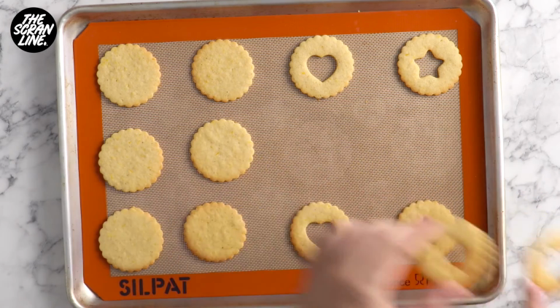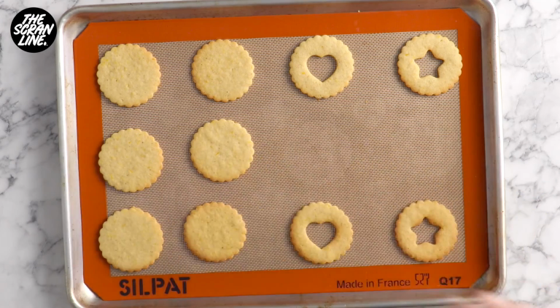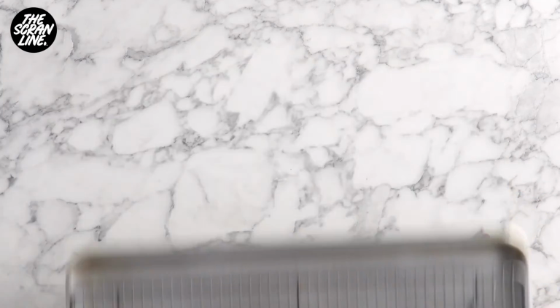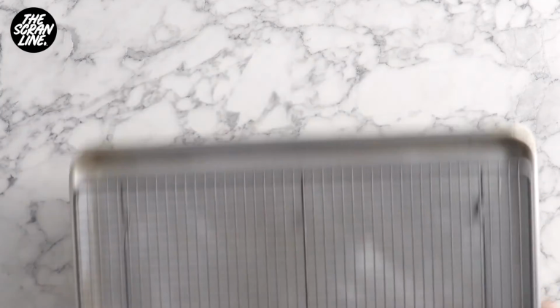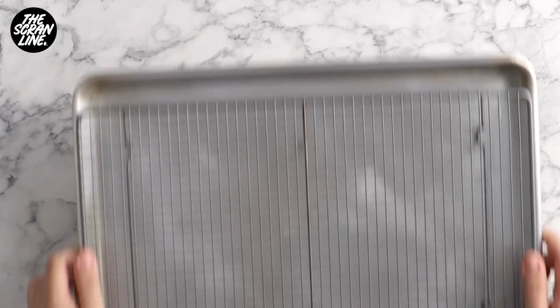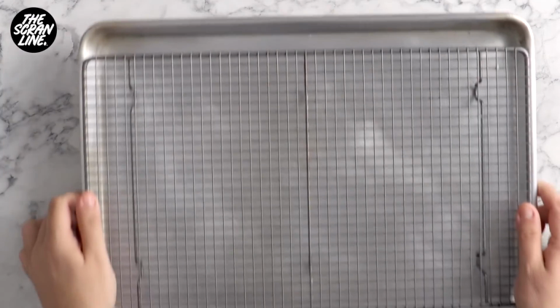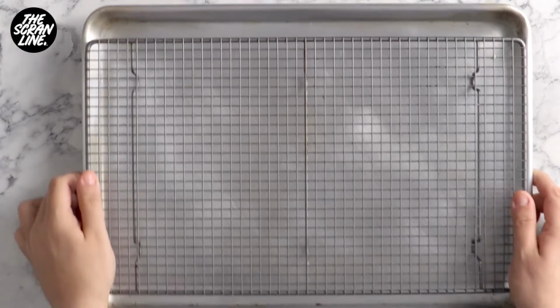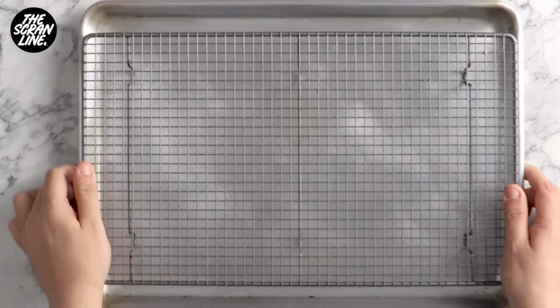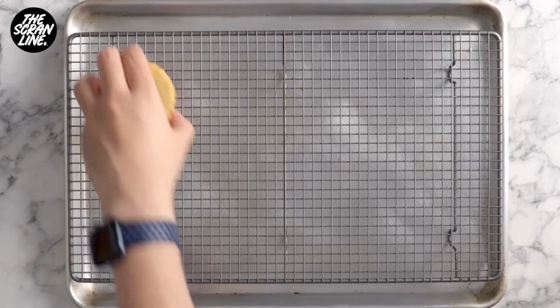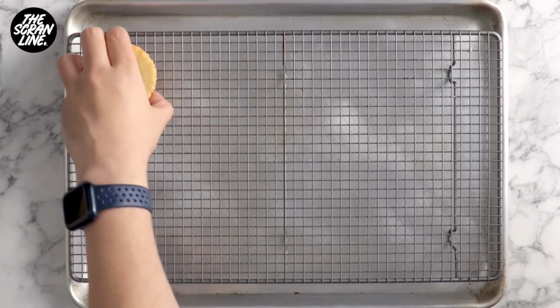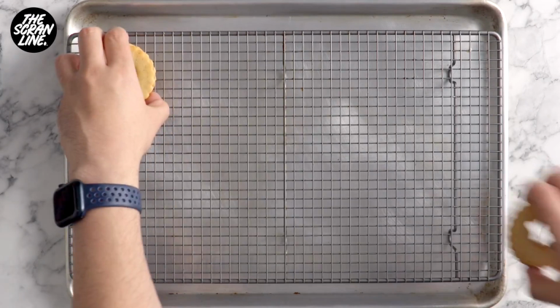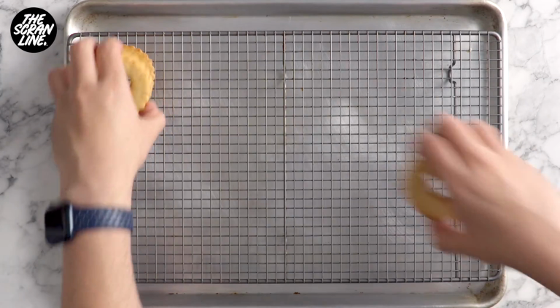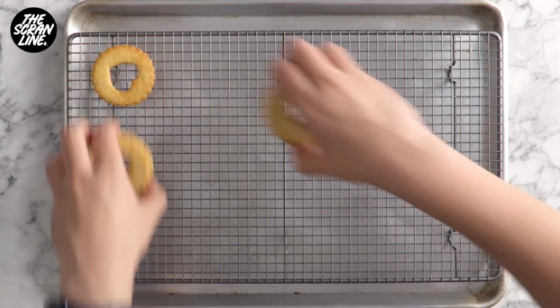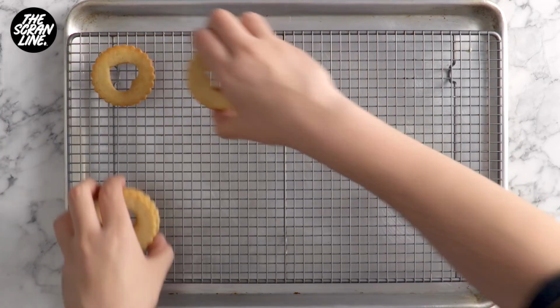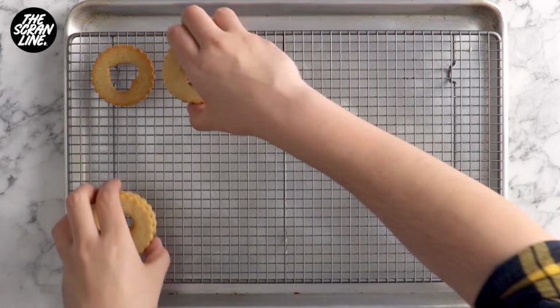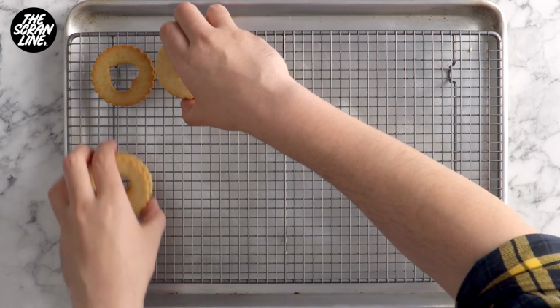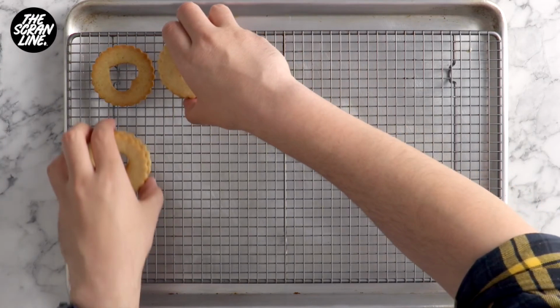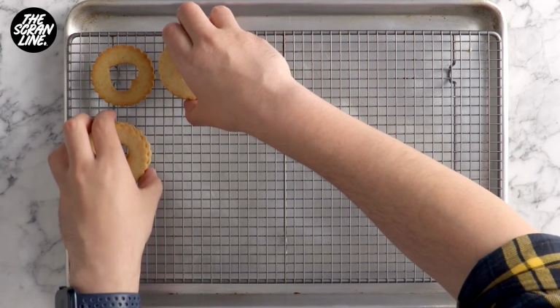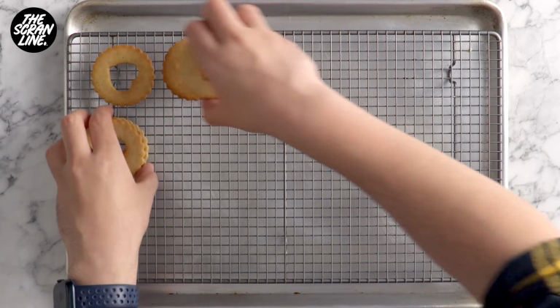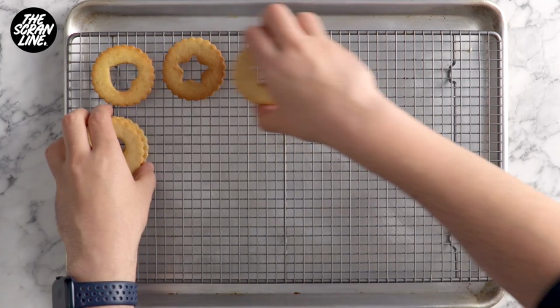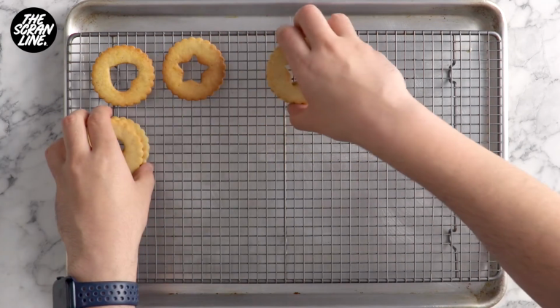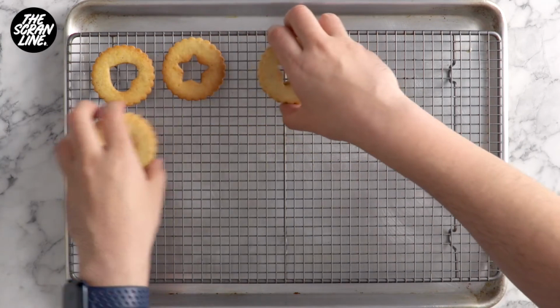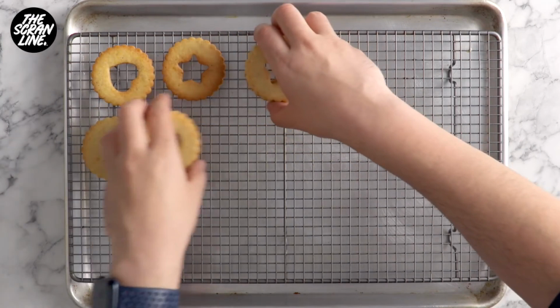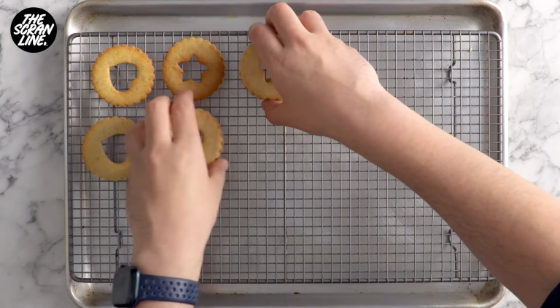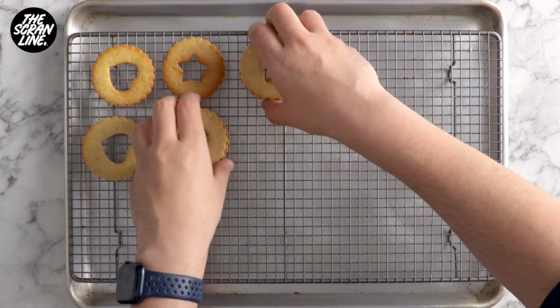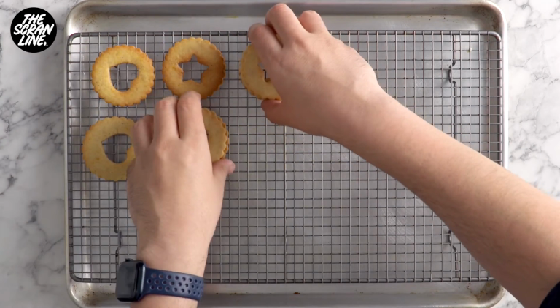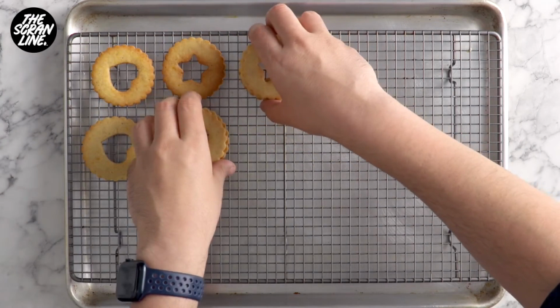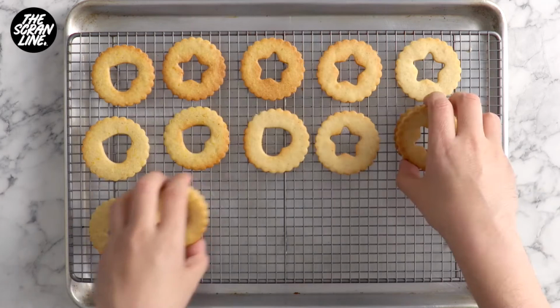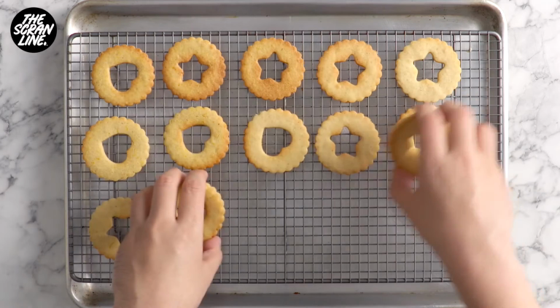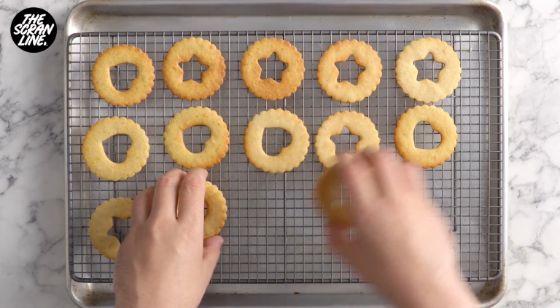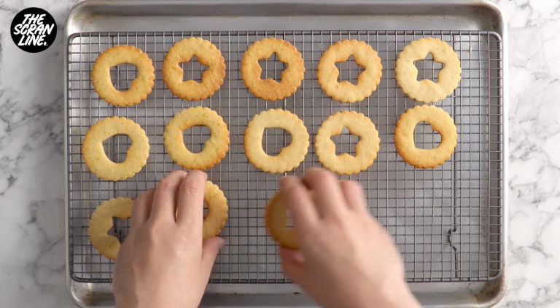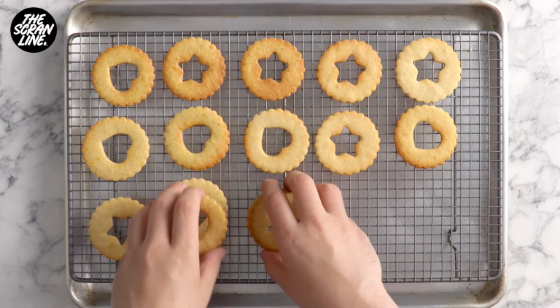You're going to bake these for eight minutes or until the very outside of the cookies are a little bit golden.